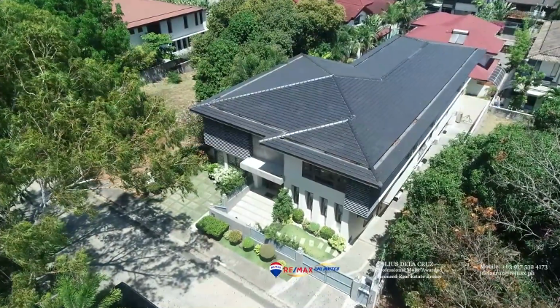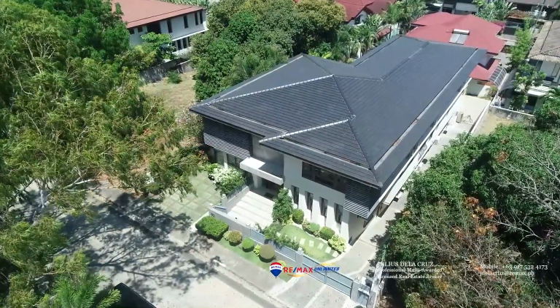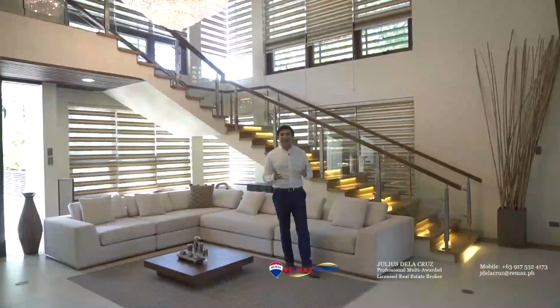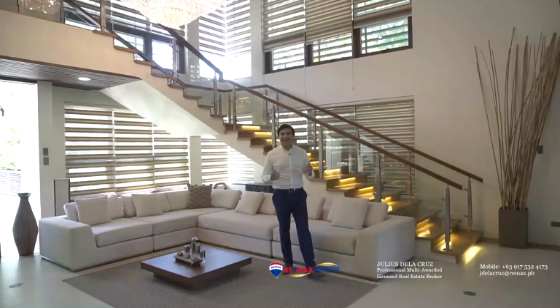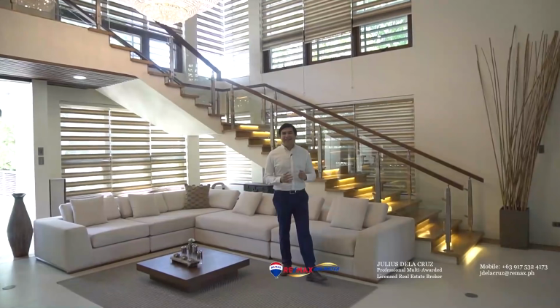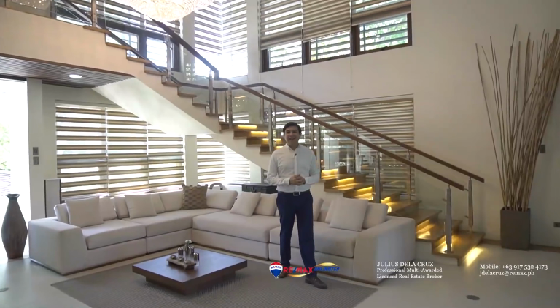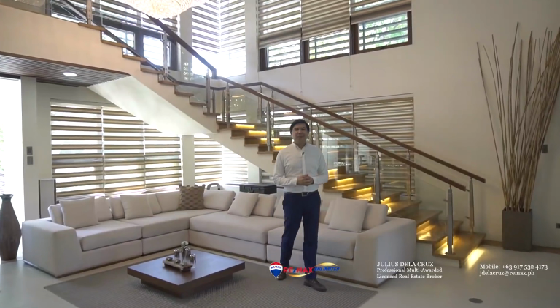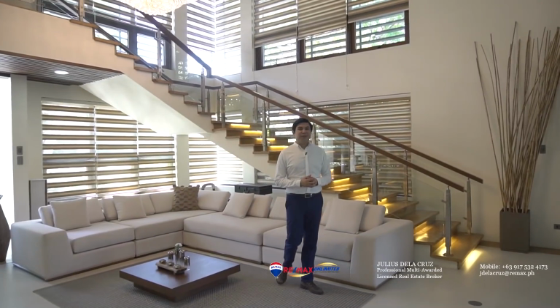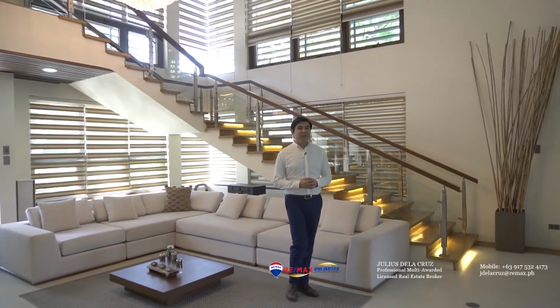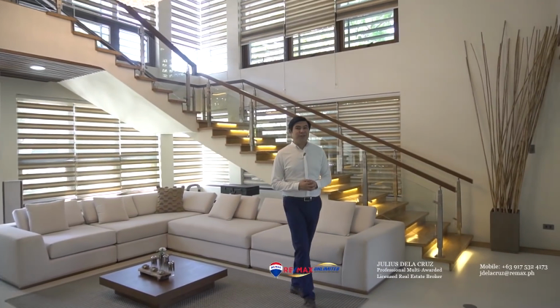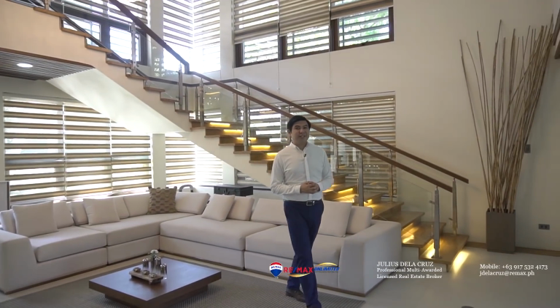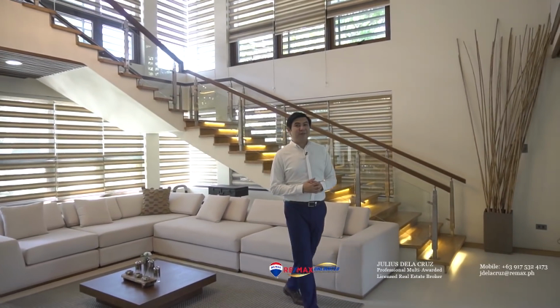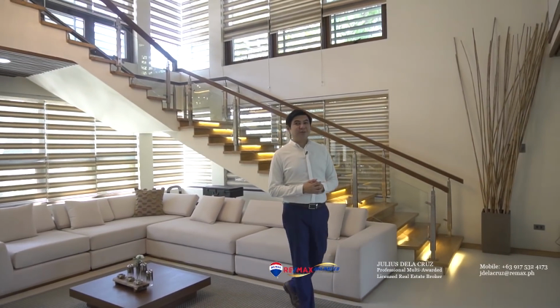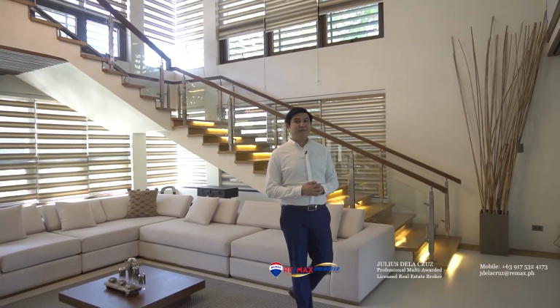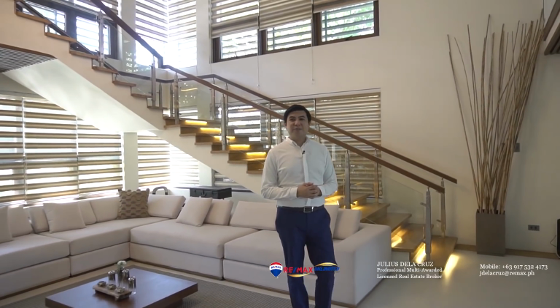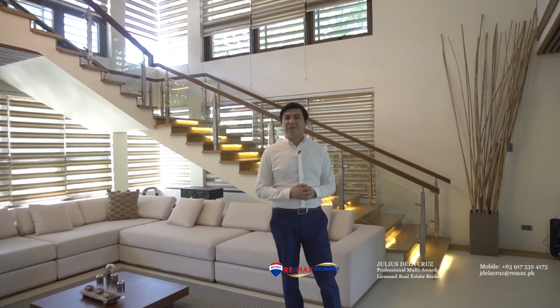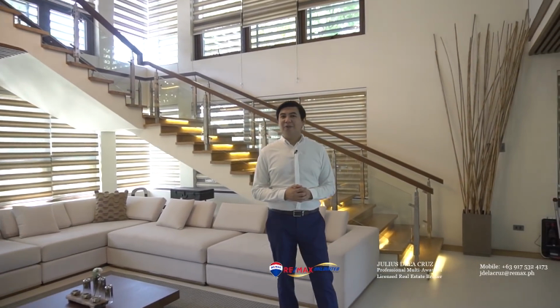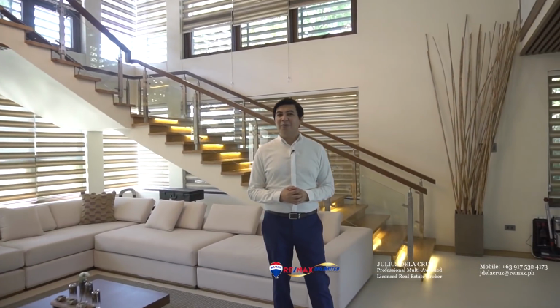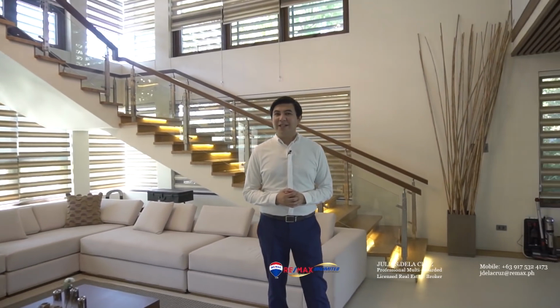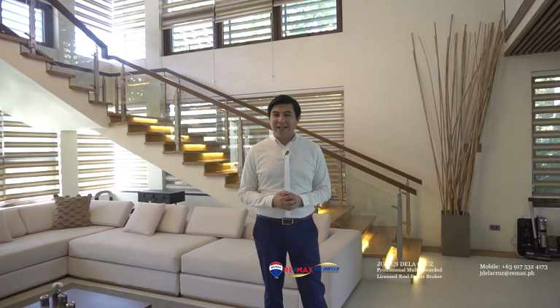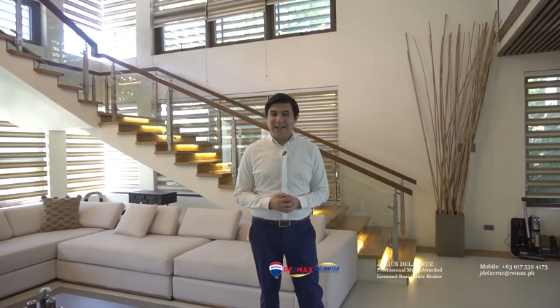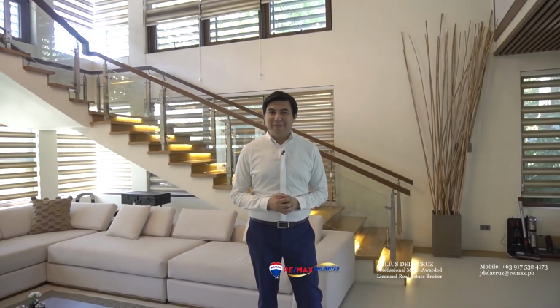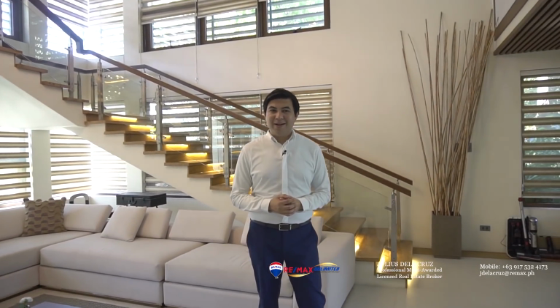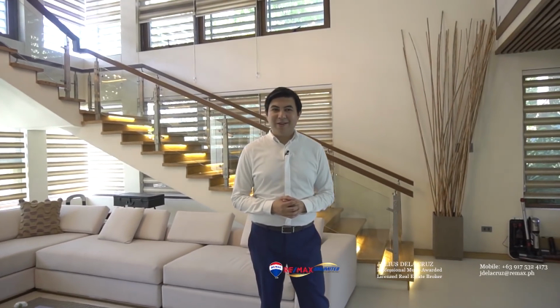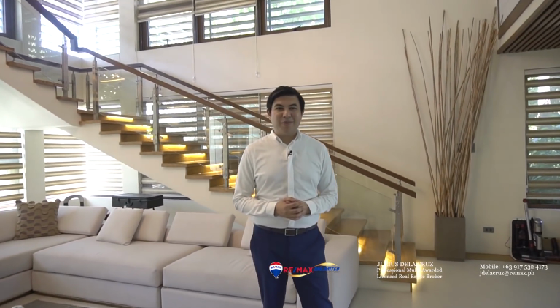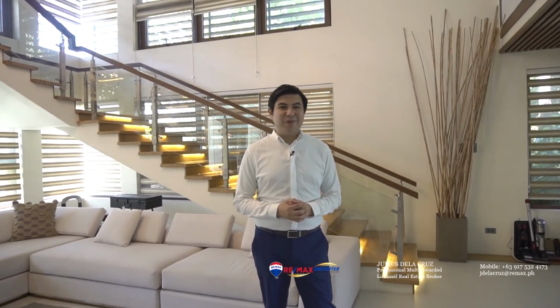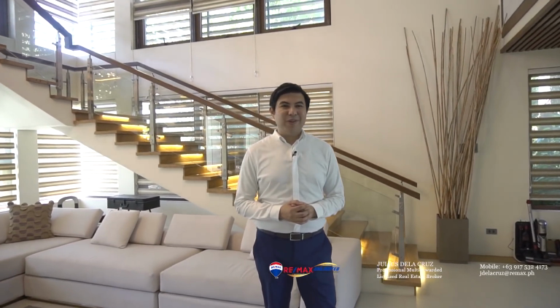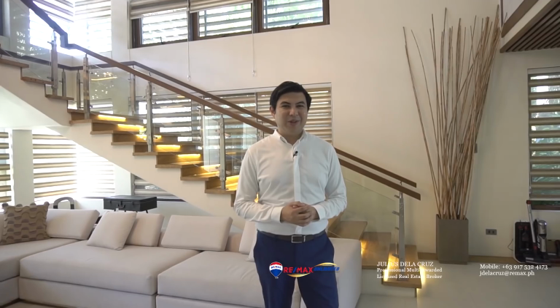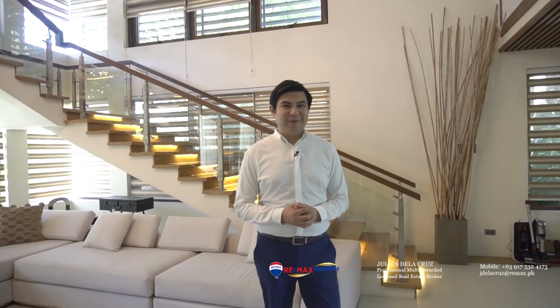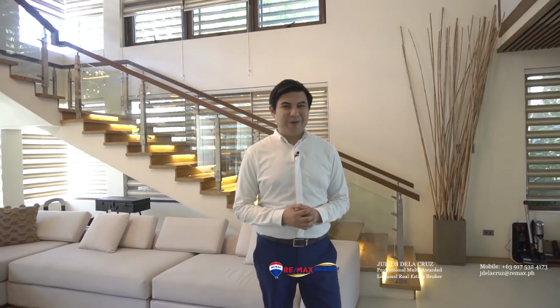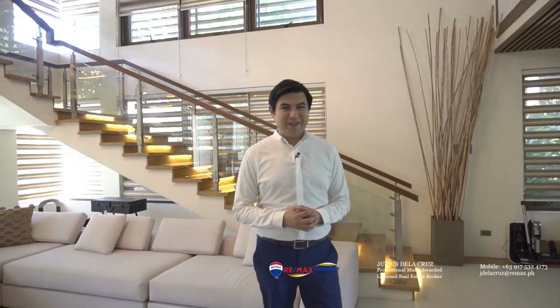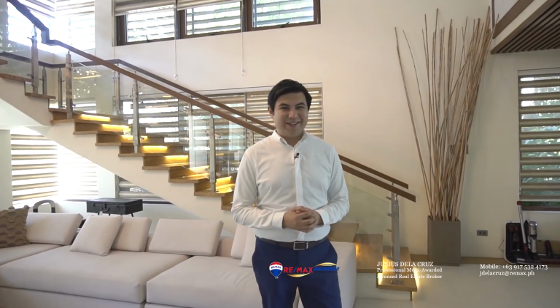And that's it! I hope you enjoyed today's house tour of this beautiful home inside Ayala Alabang, and we look forward to welcoming you home here.